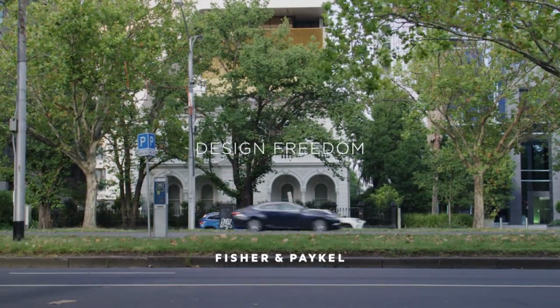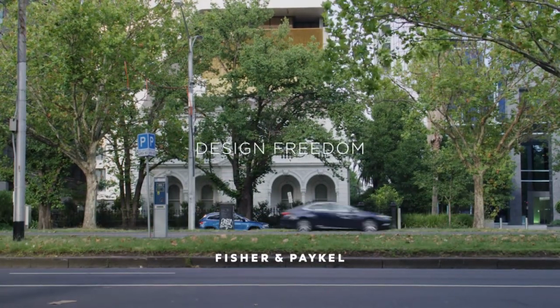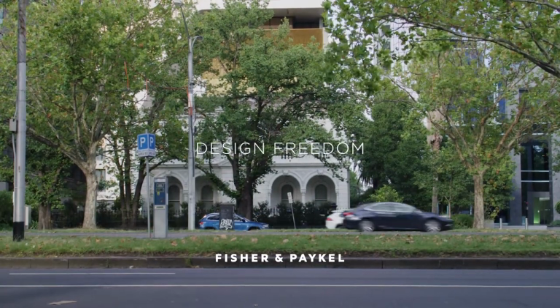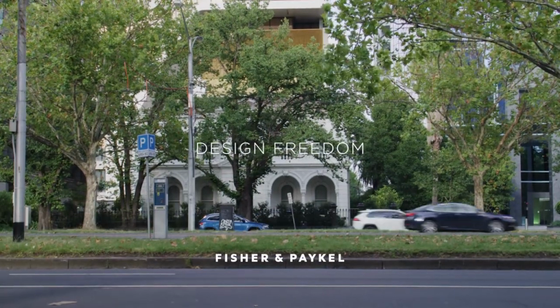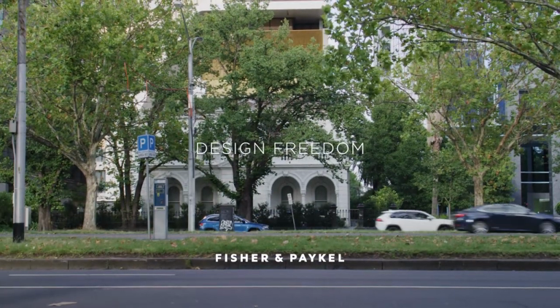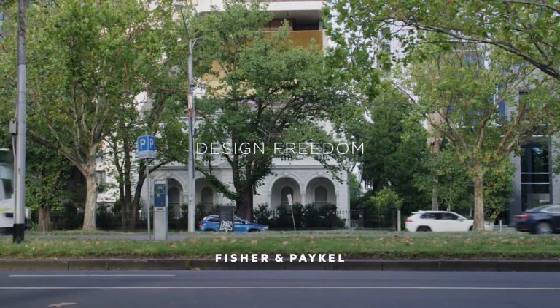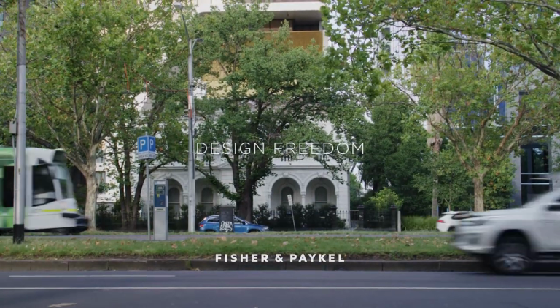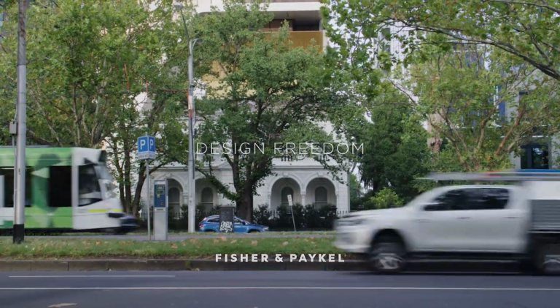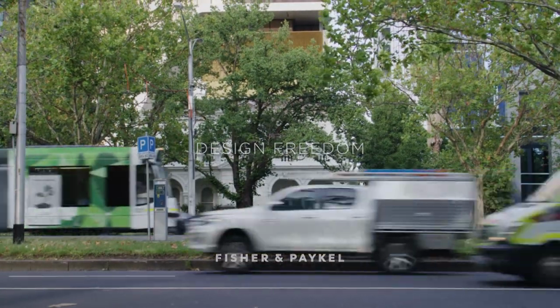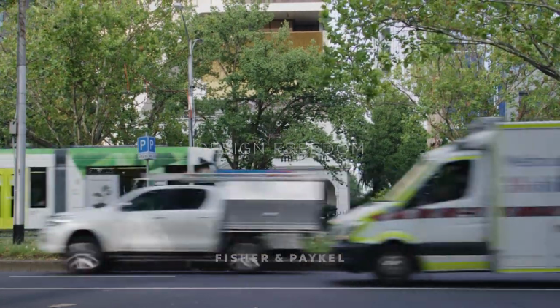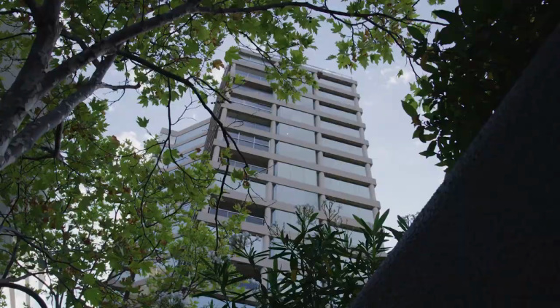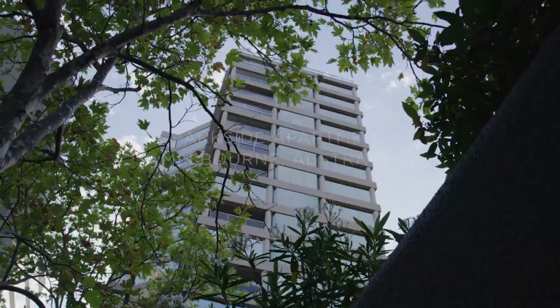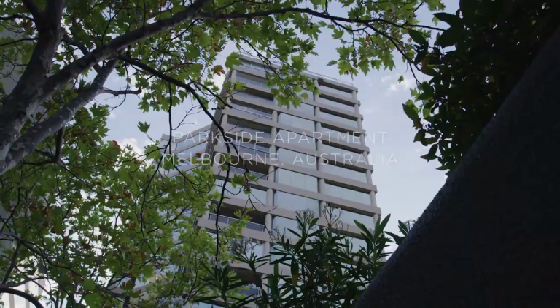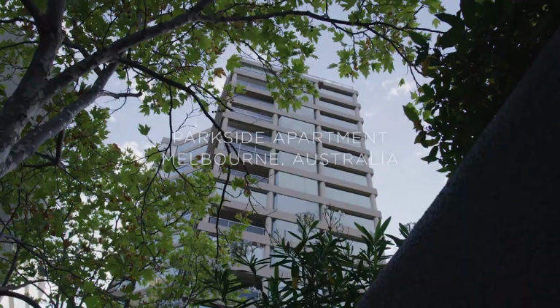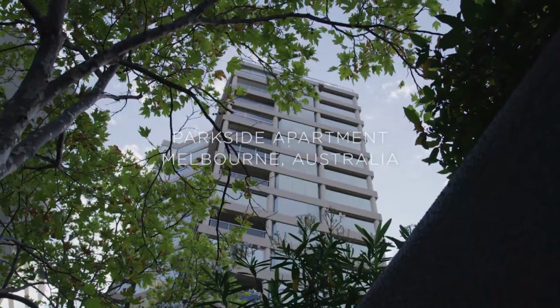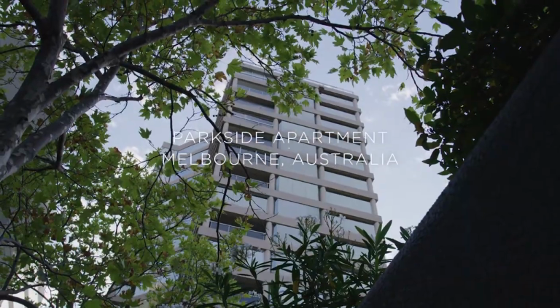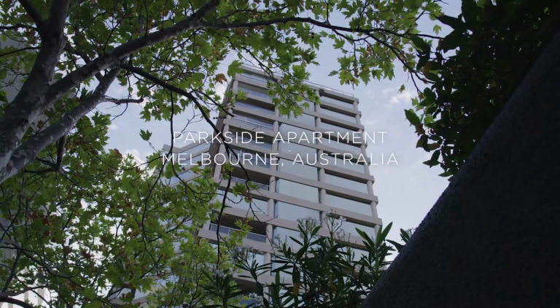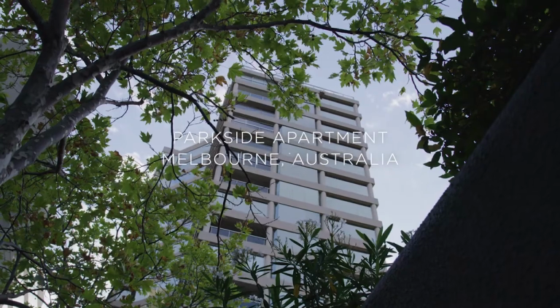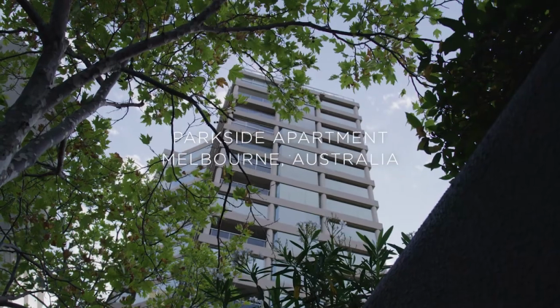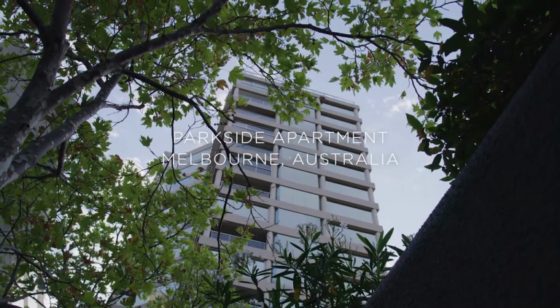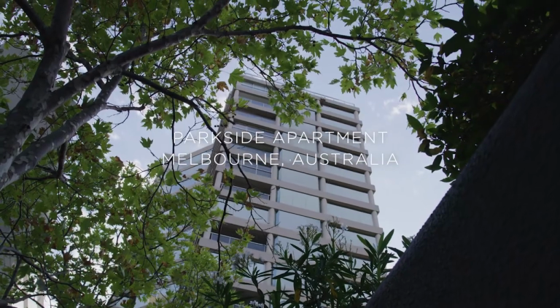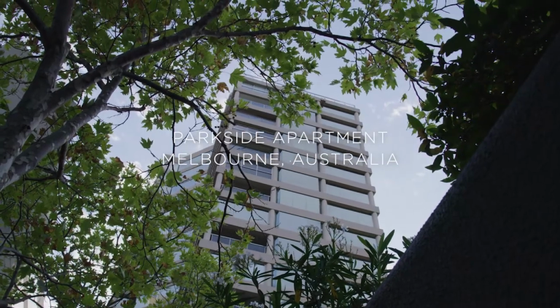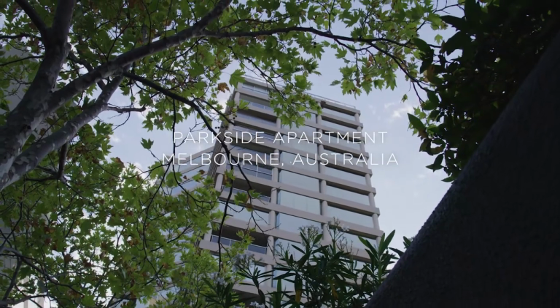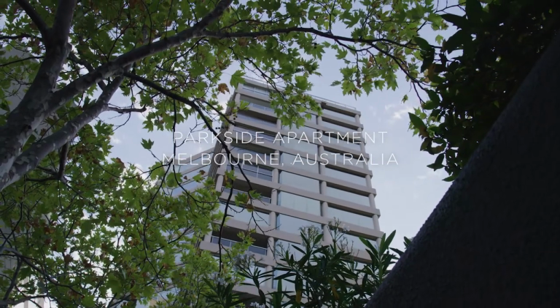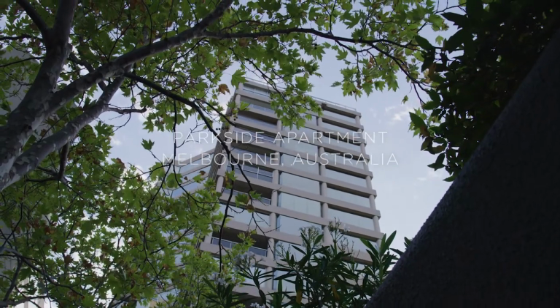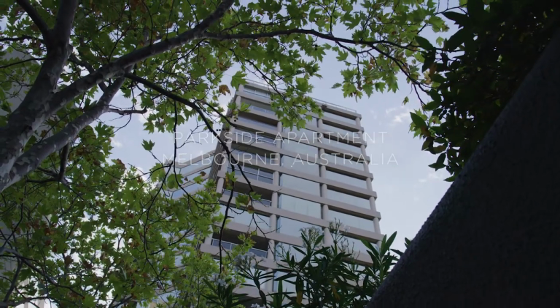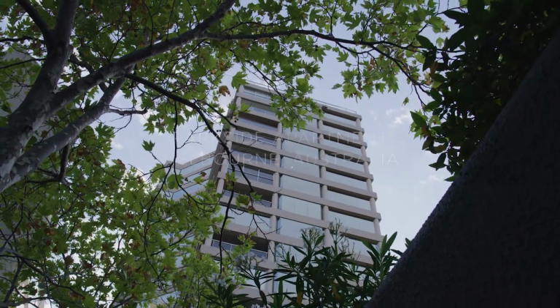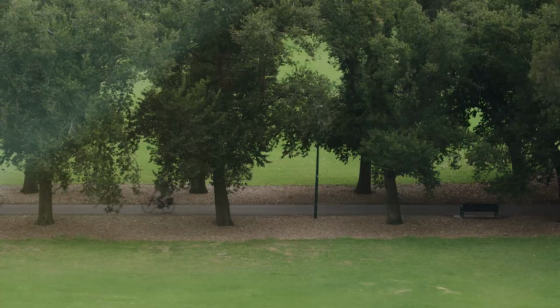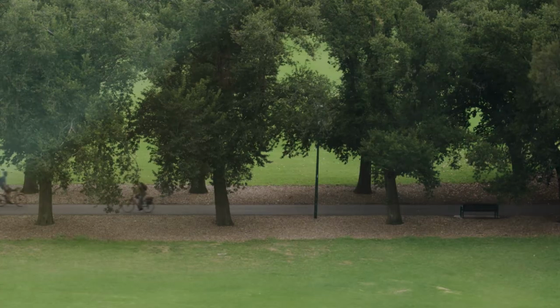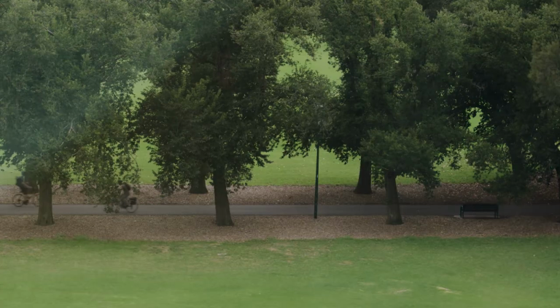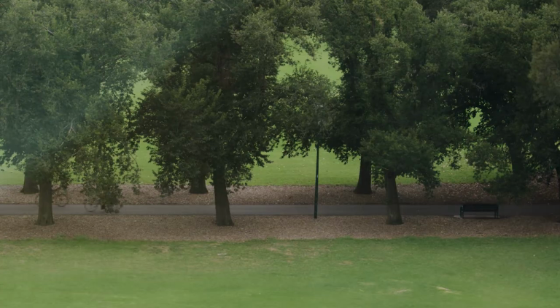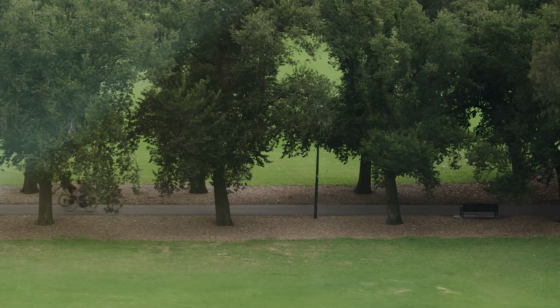So we're in St Kilda Road, the Parkside apartment tower. We're overlooking Faulkner Park.